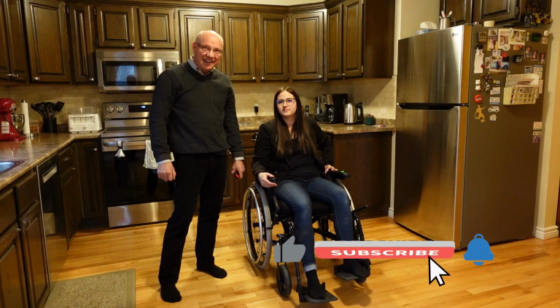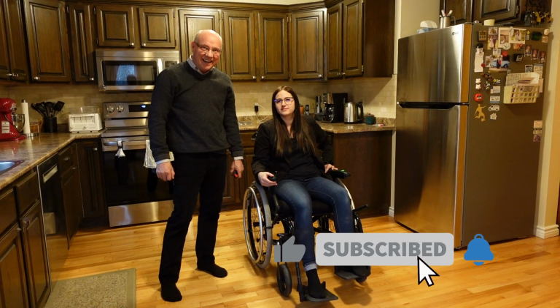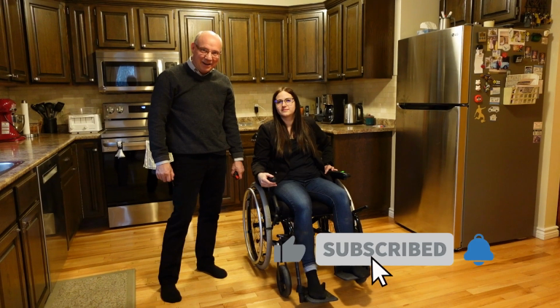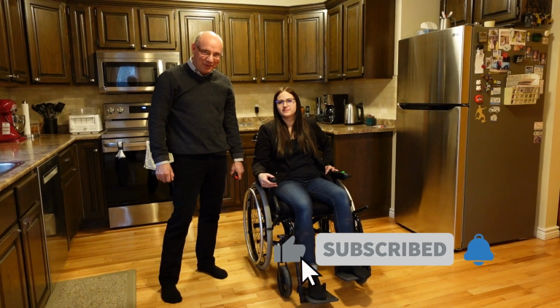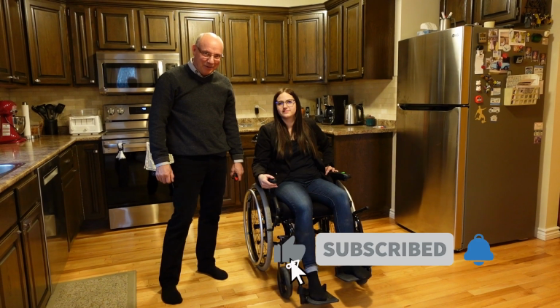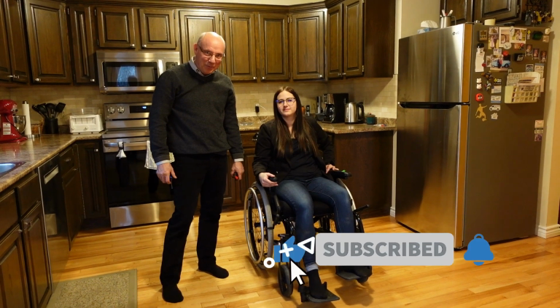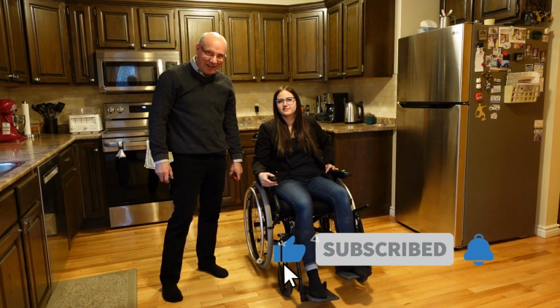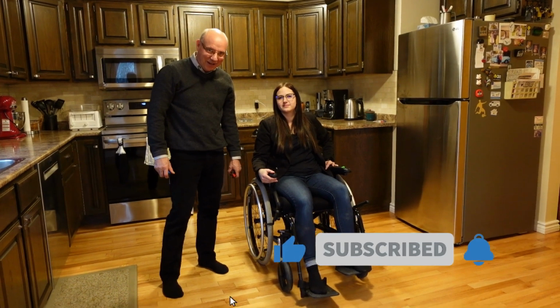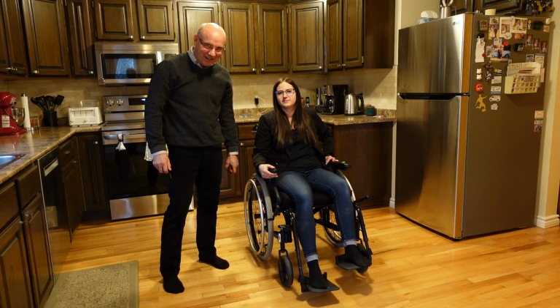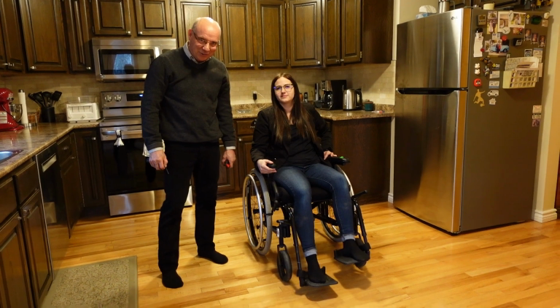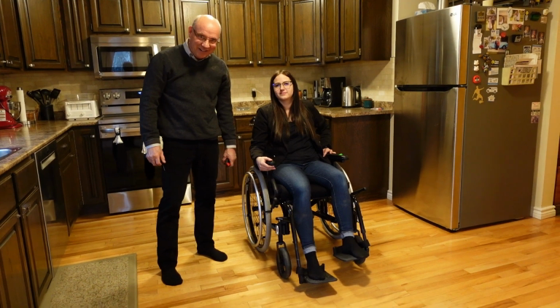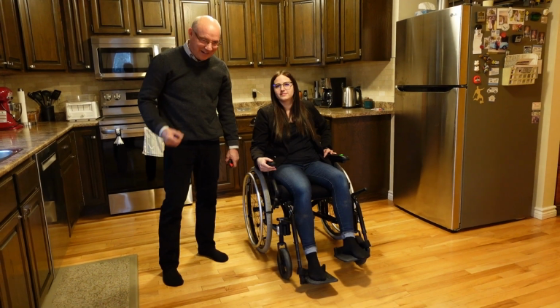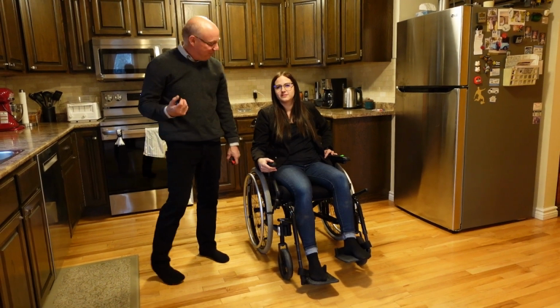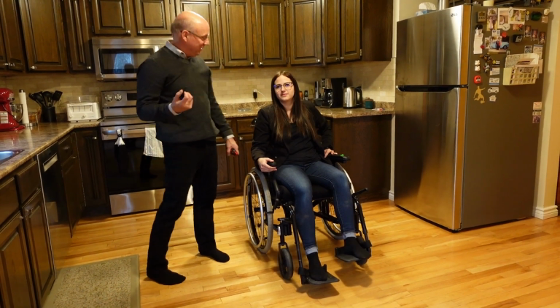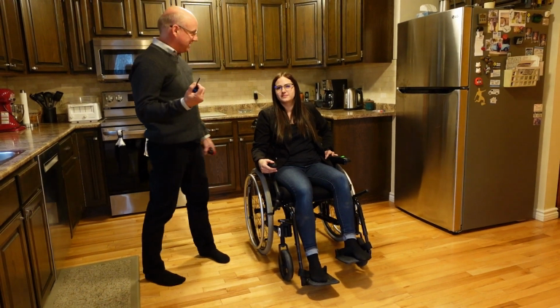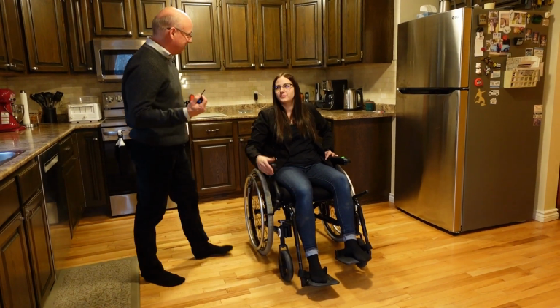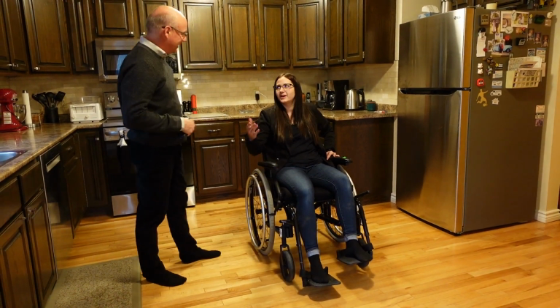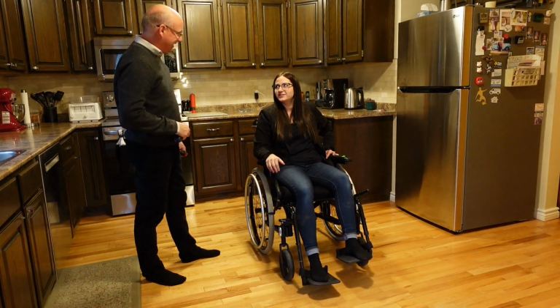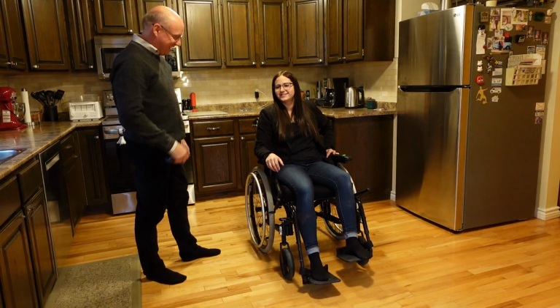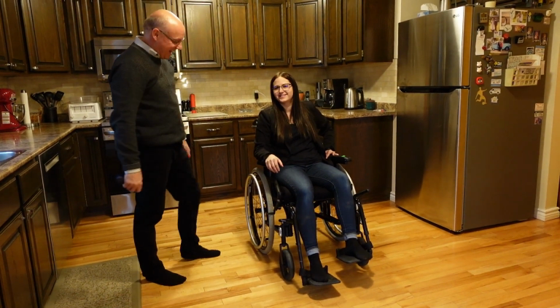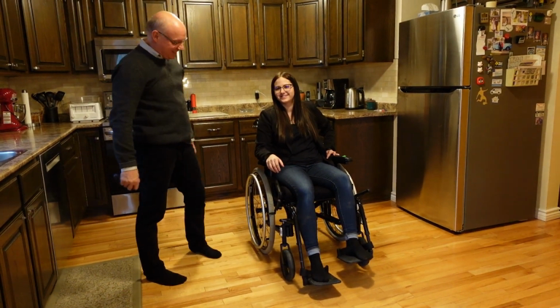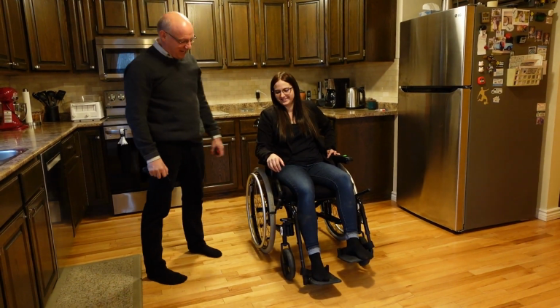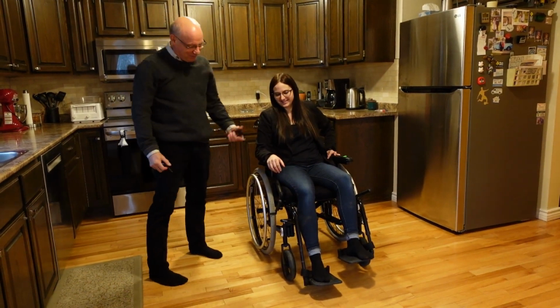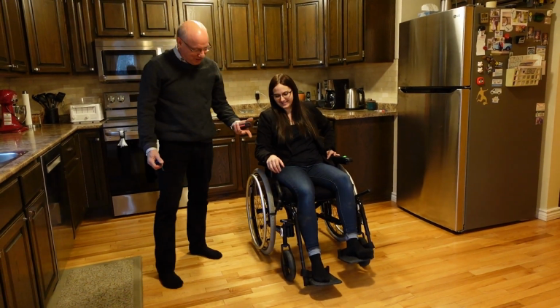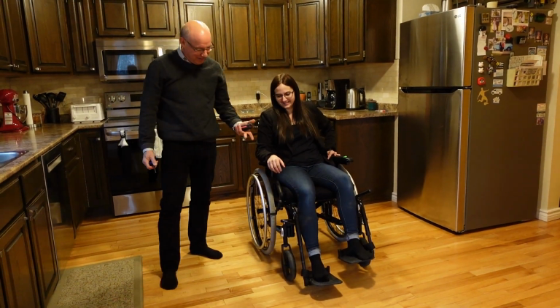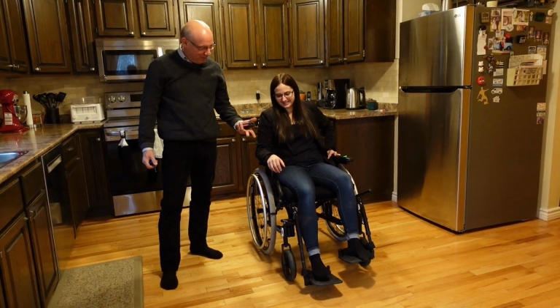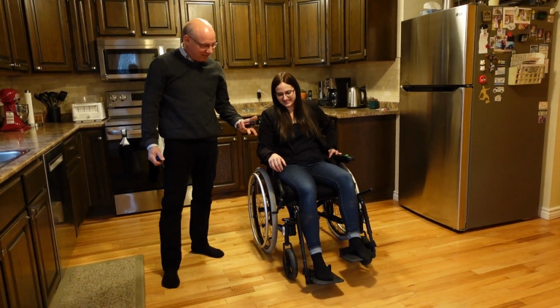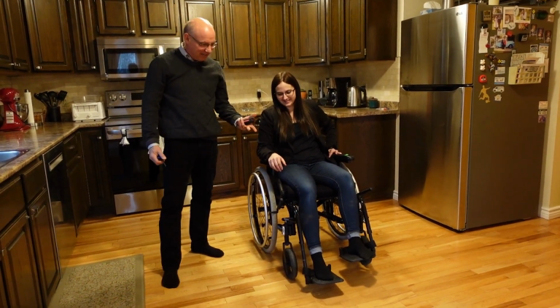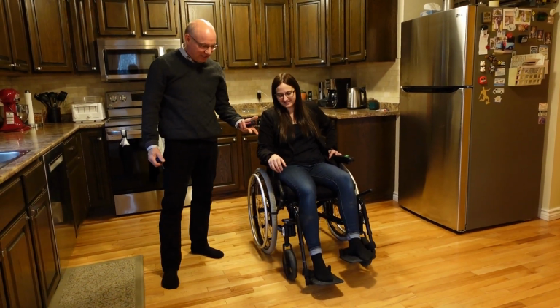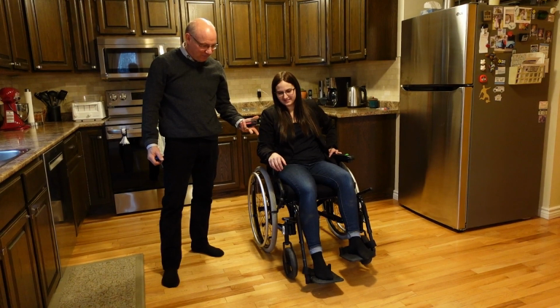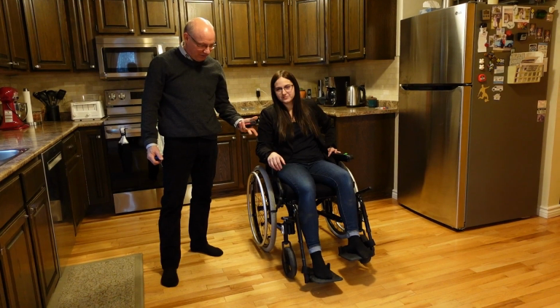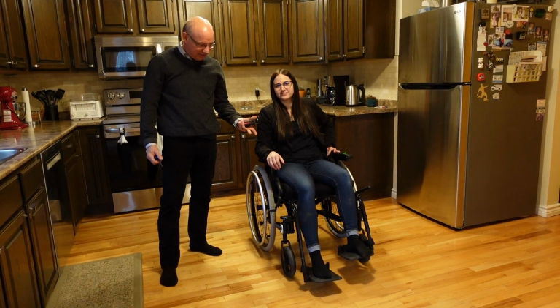Hi, we're the Mobility Ability Duo. I'm Dils. And I'm Cass. And today we're talking about adjusting footrests.